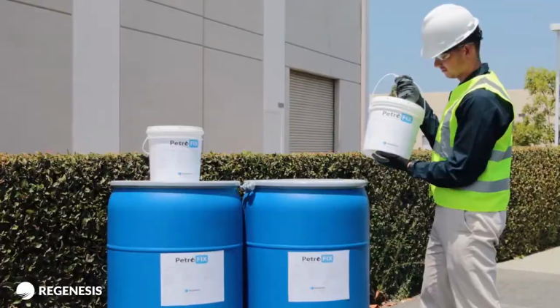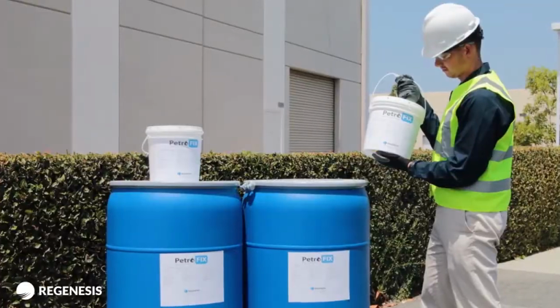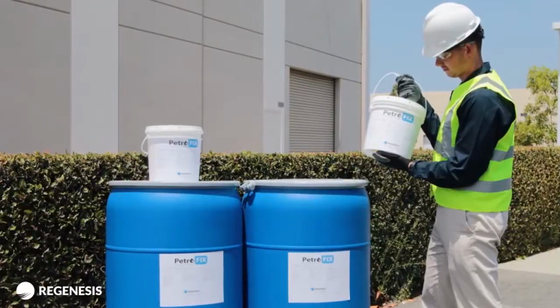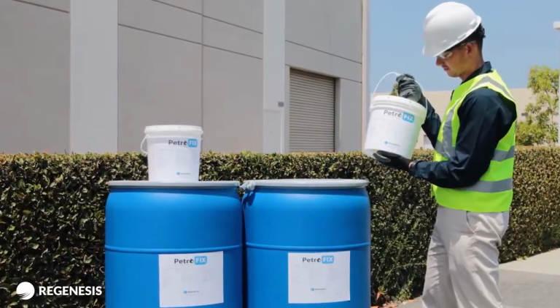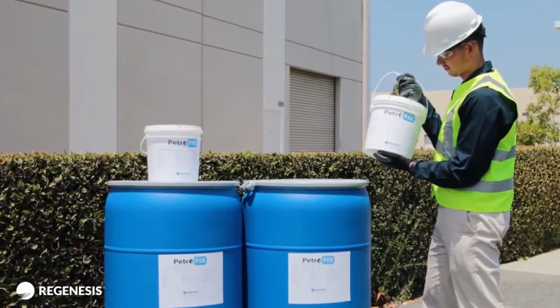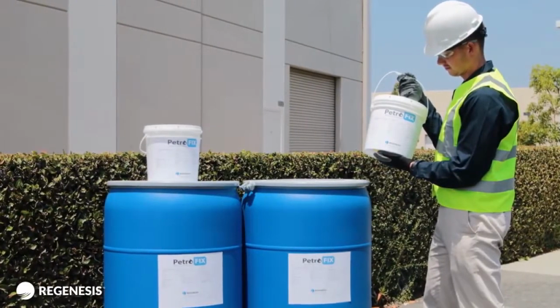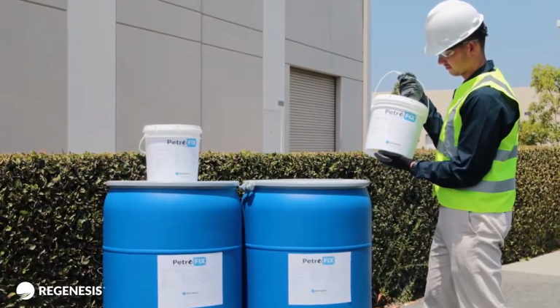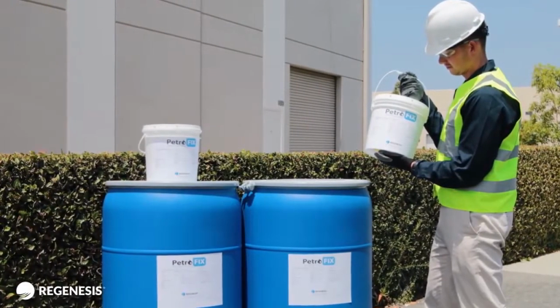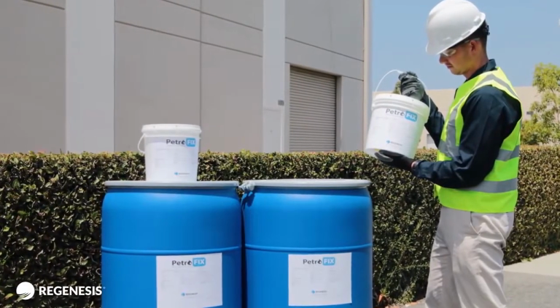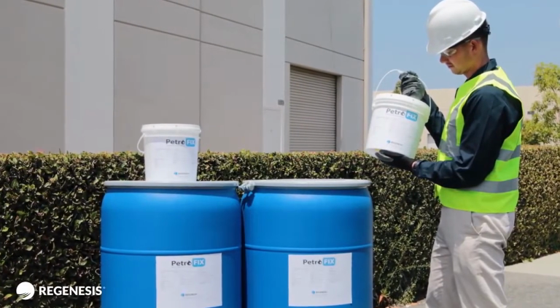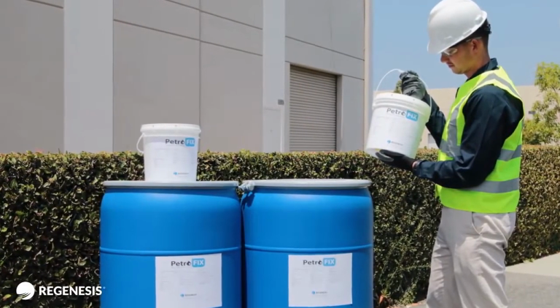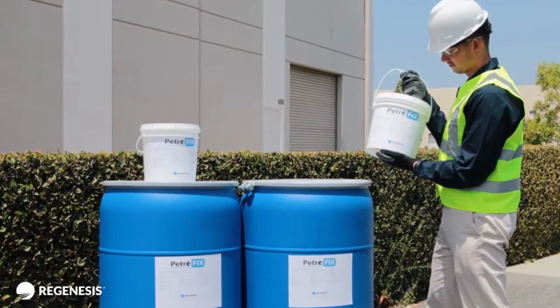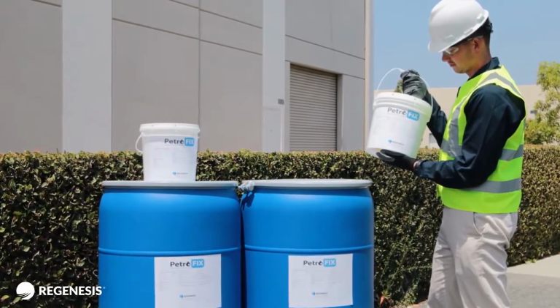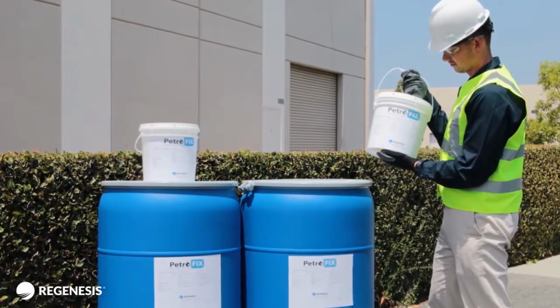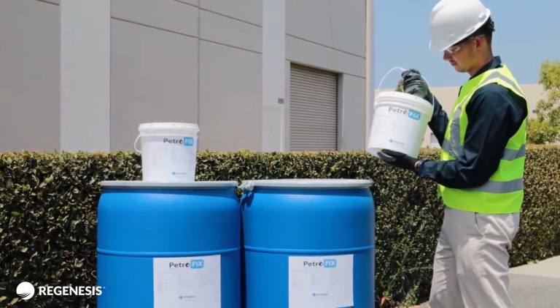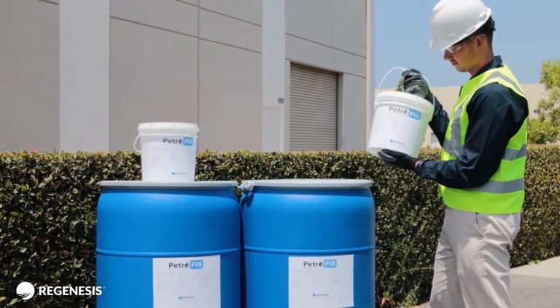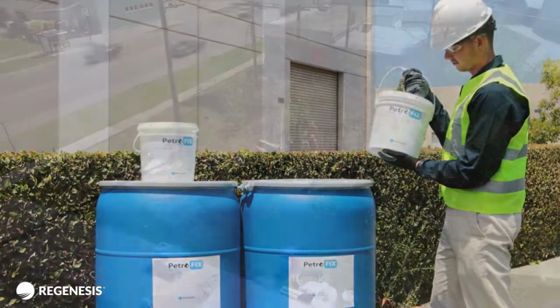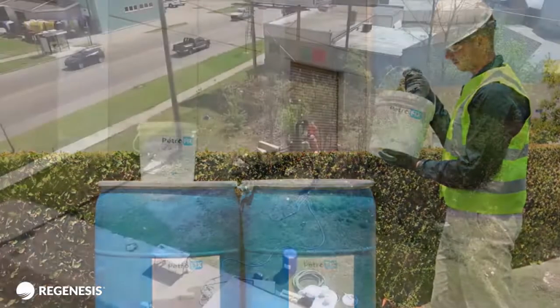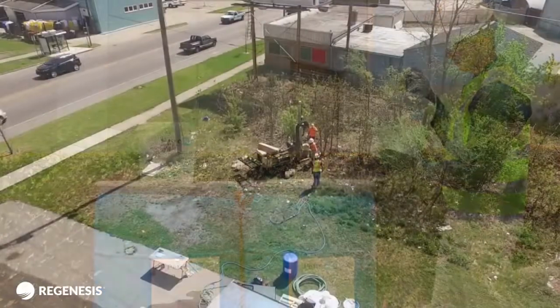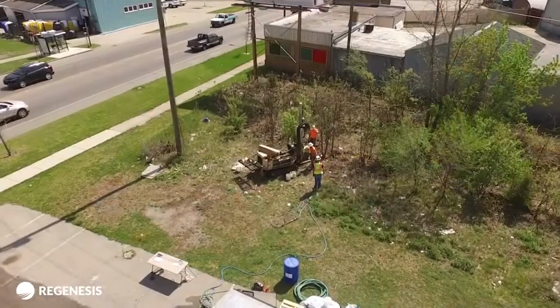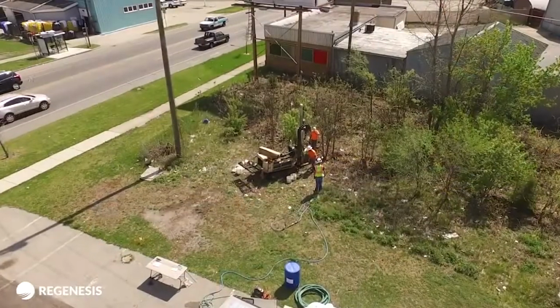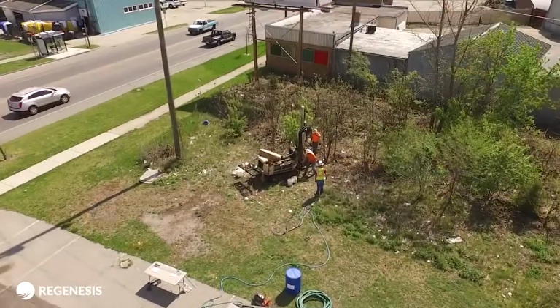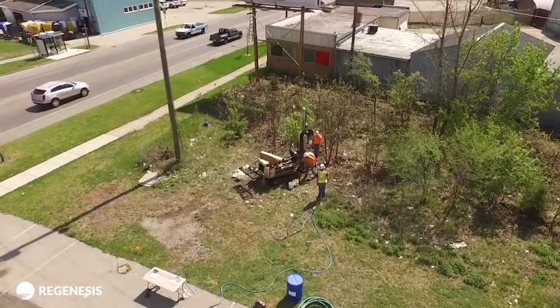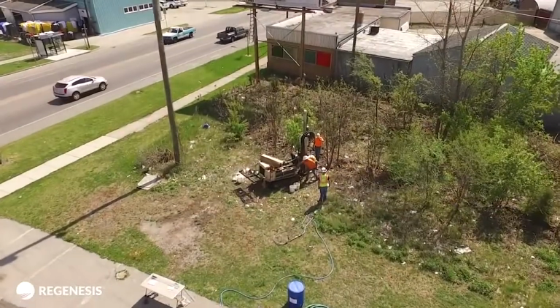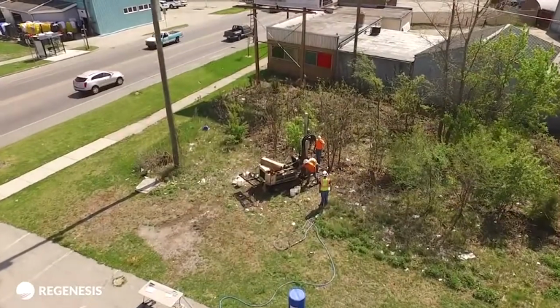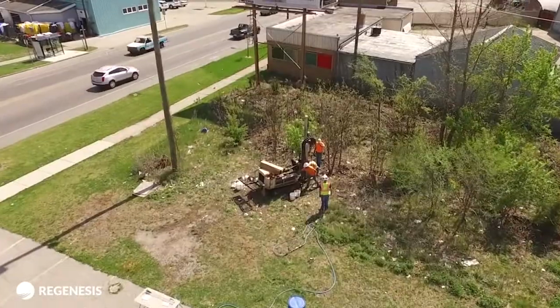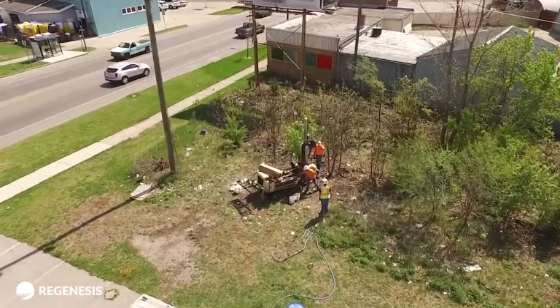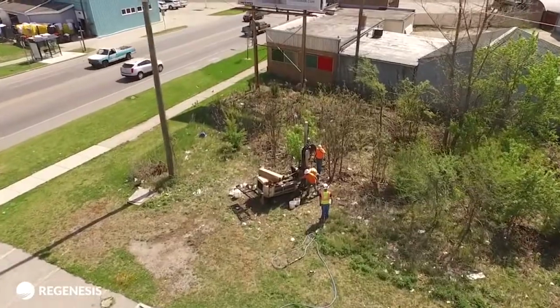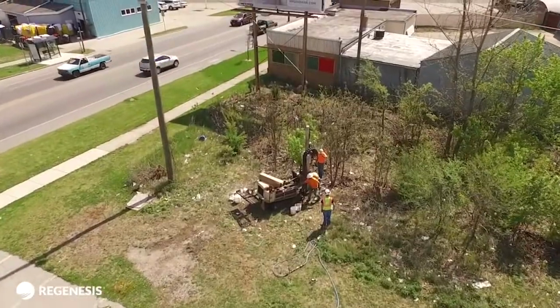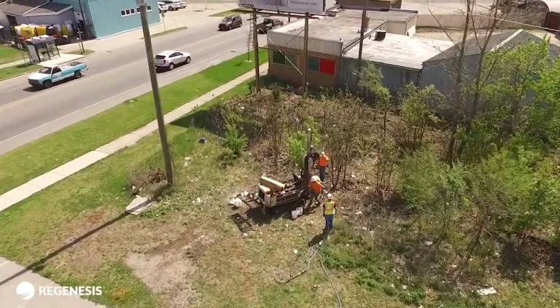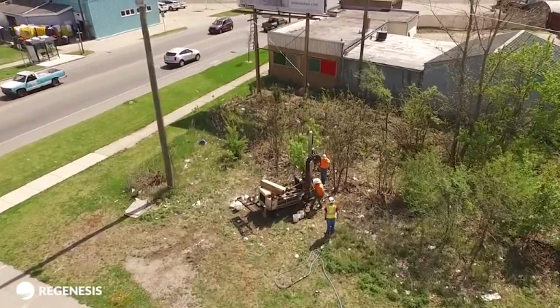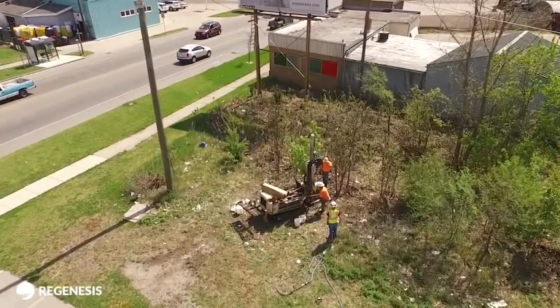Now you're ready to apply PetroFix on your site. Thank you for choosing PetroFix as your remediation solution.